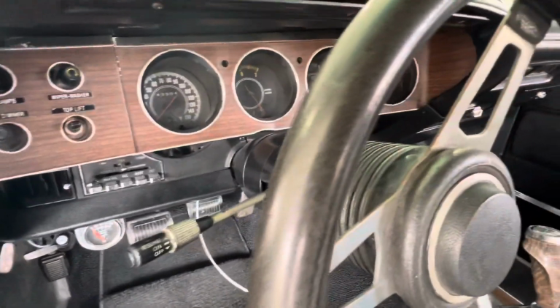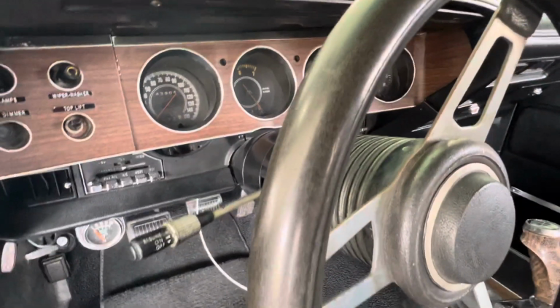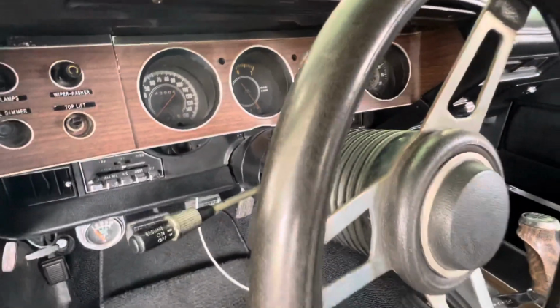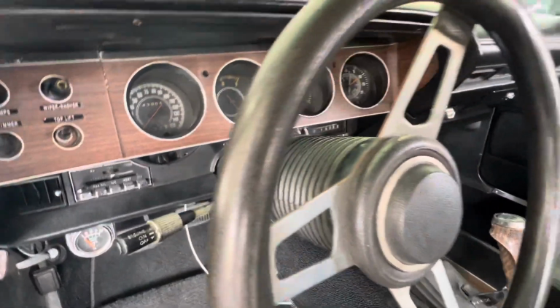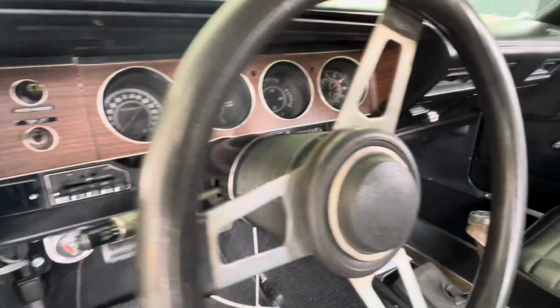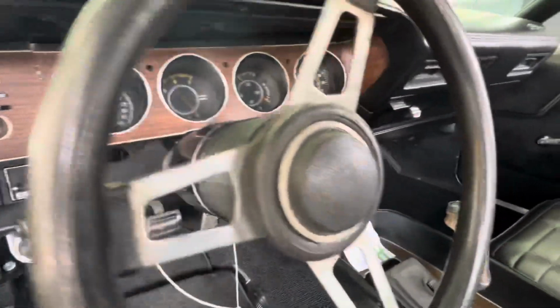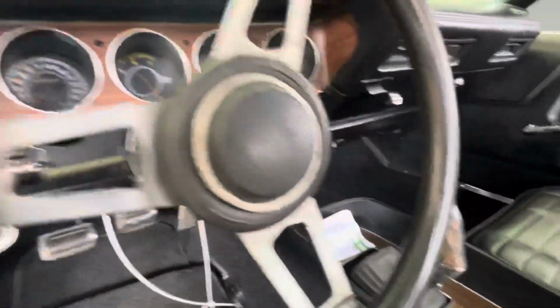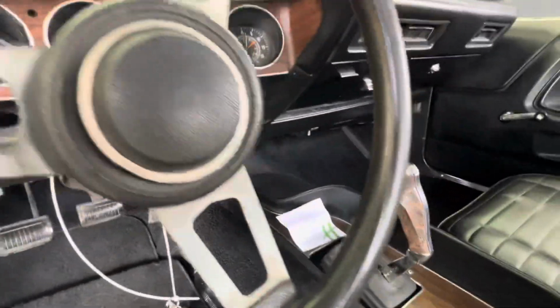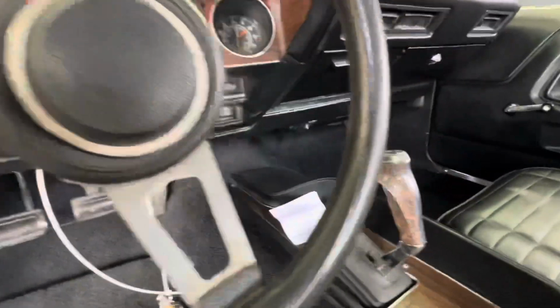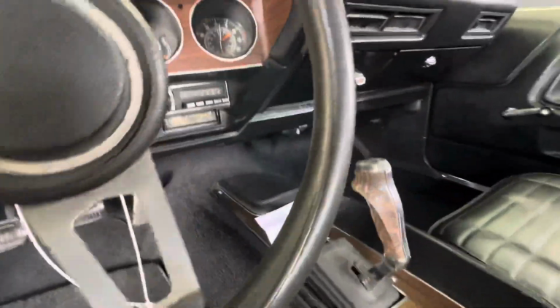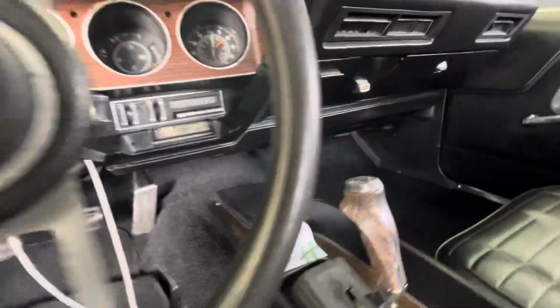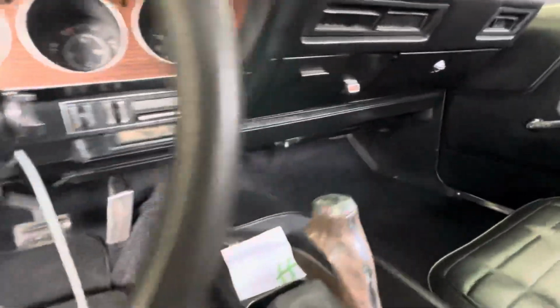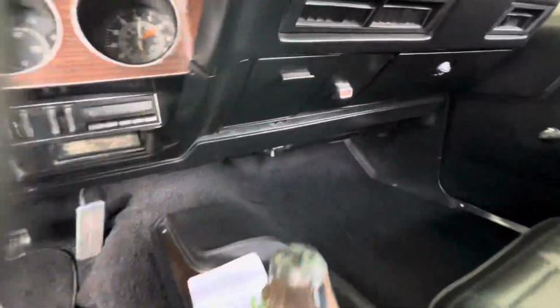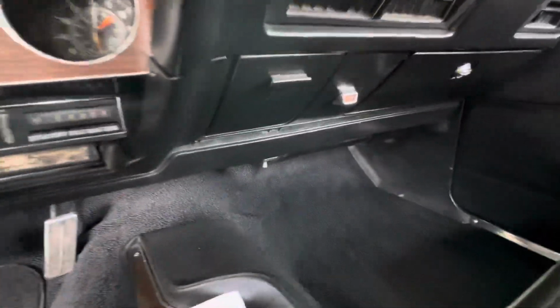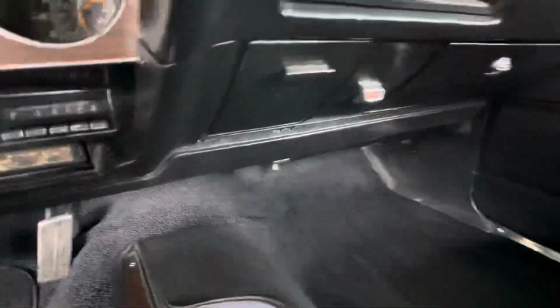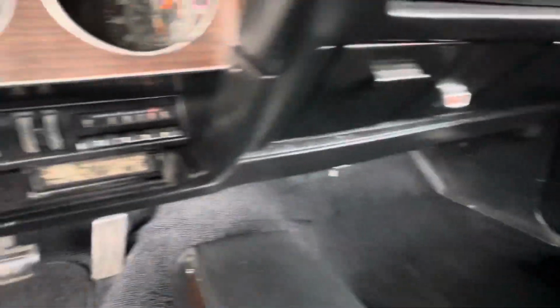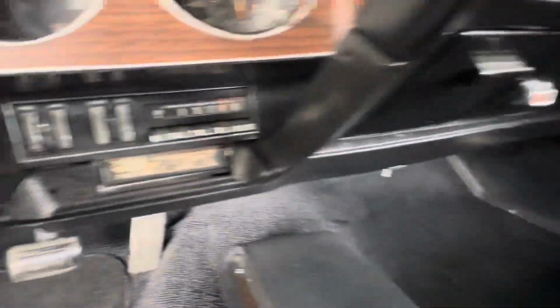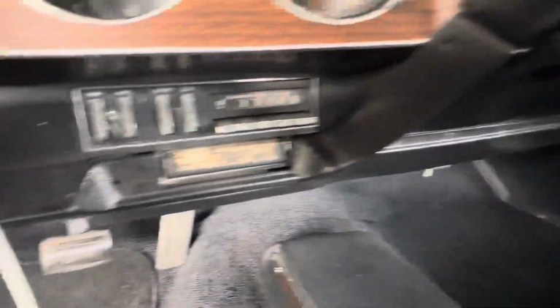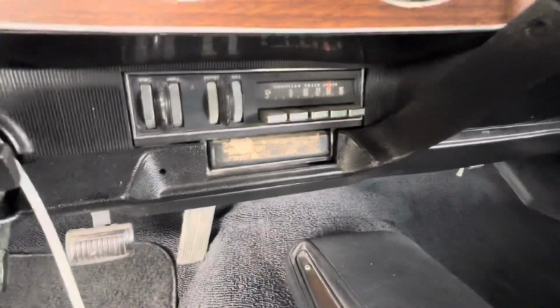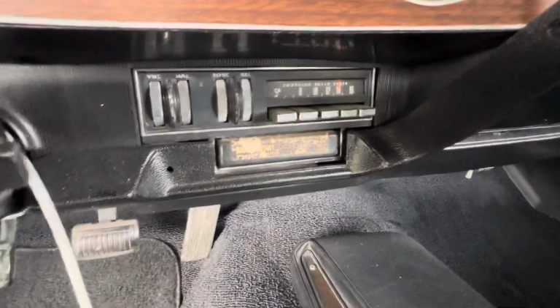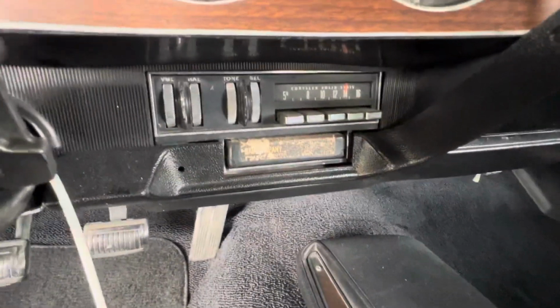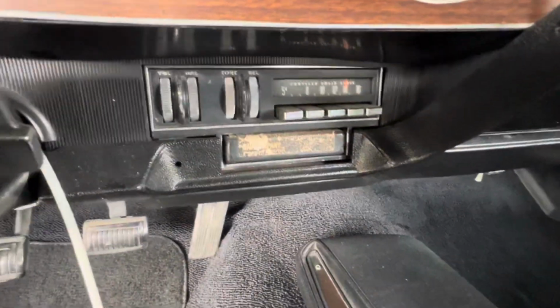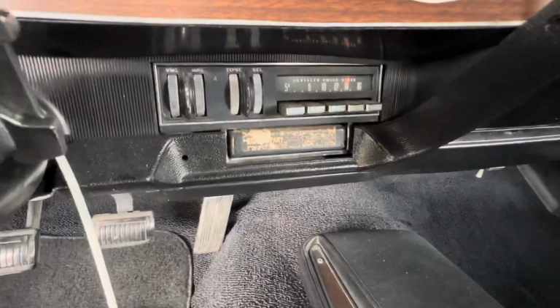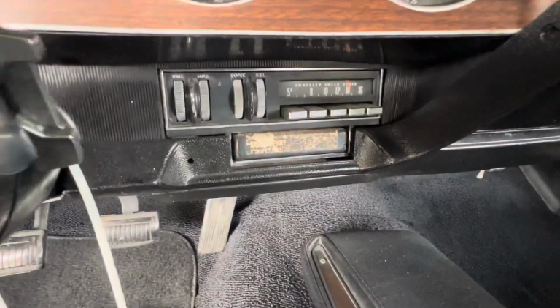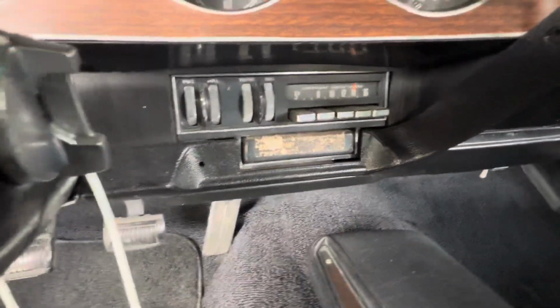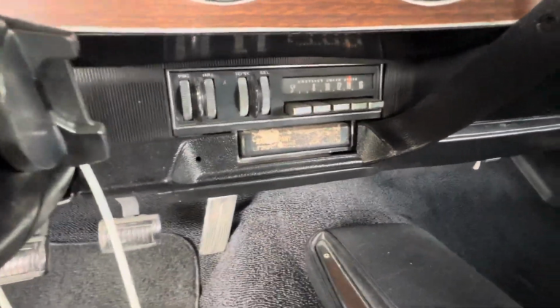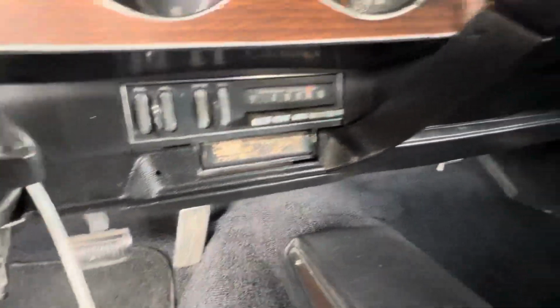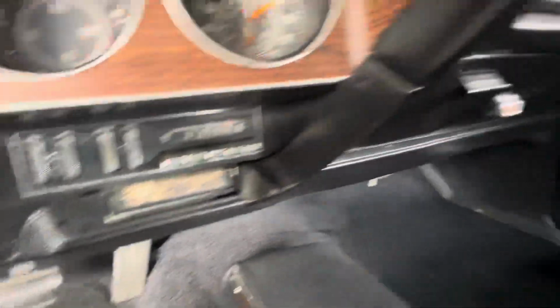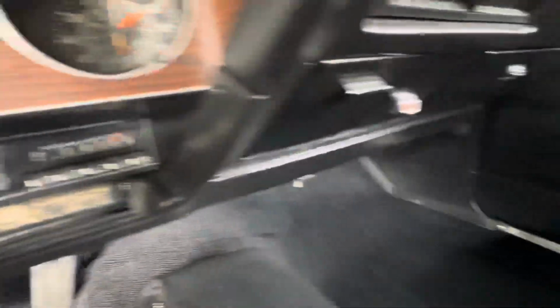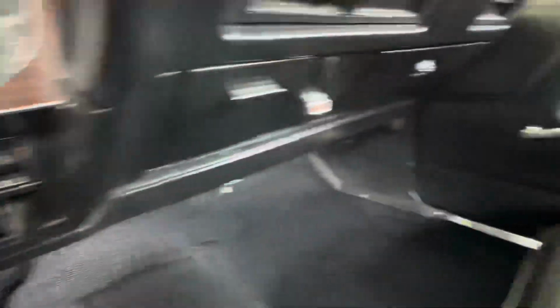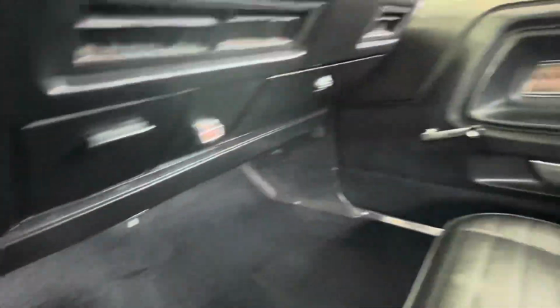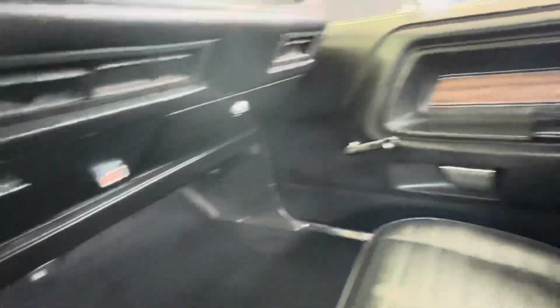The original 8-track still in there. I love it. That's cool.